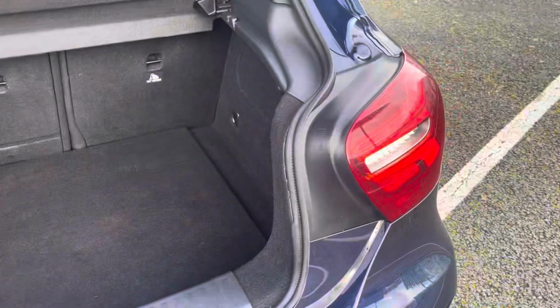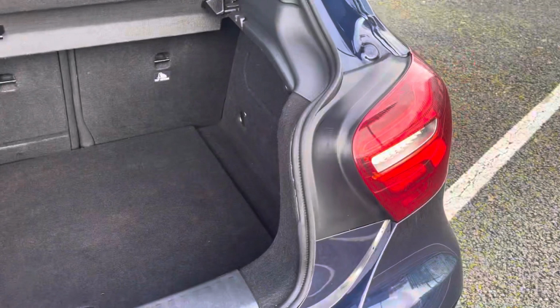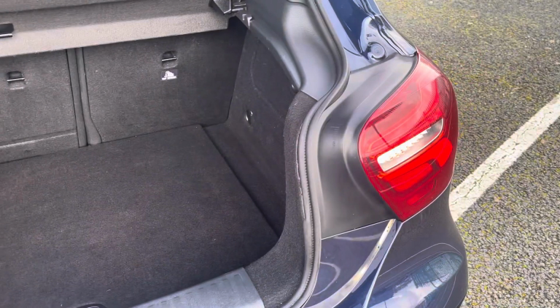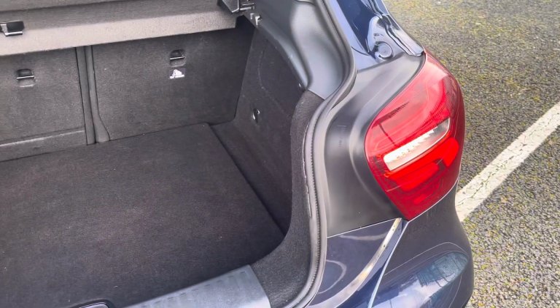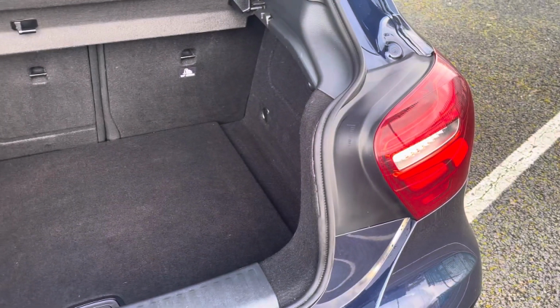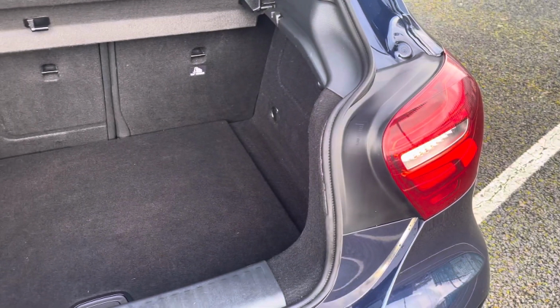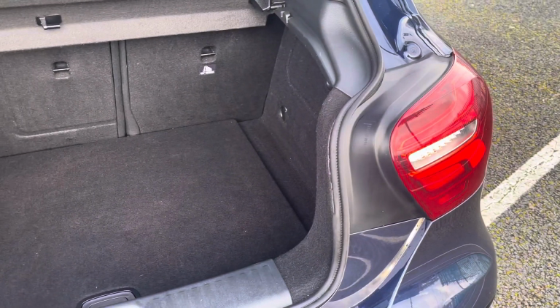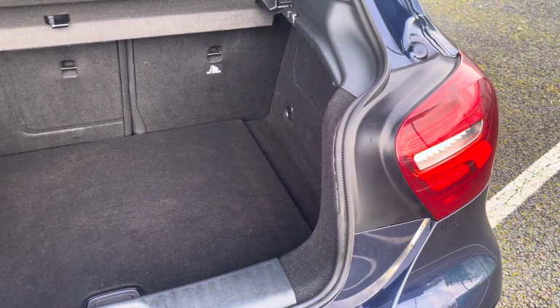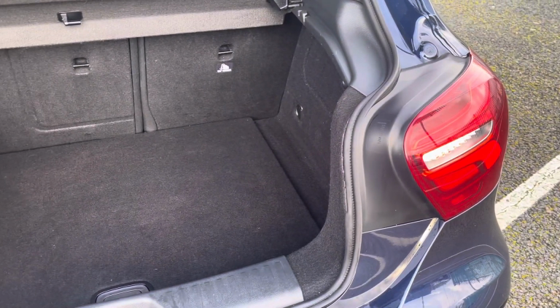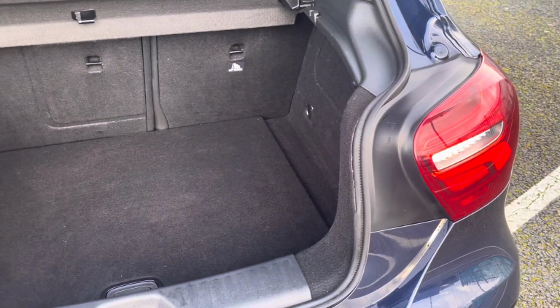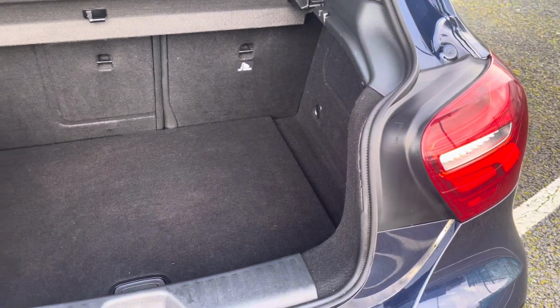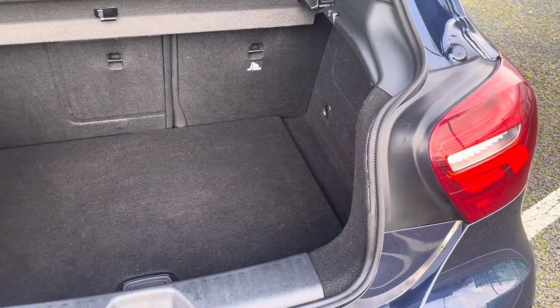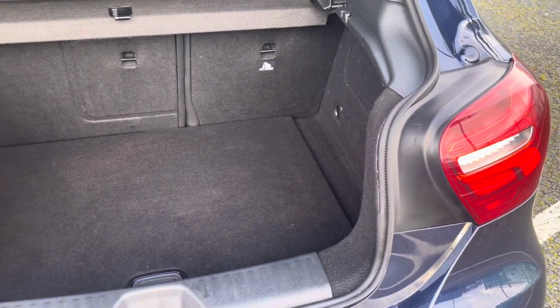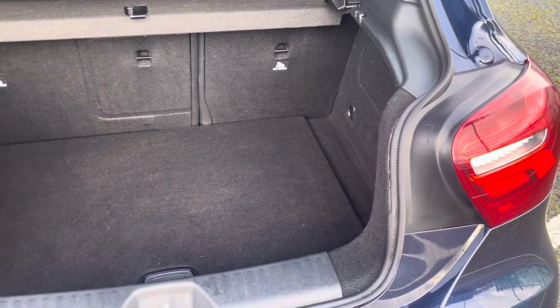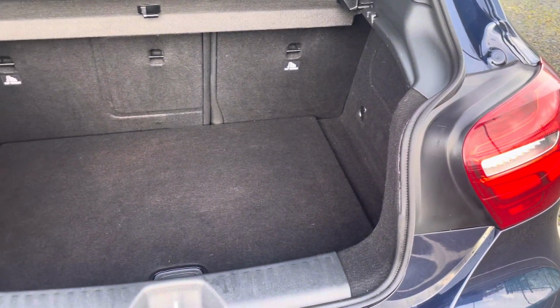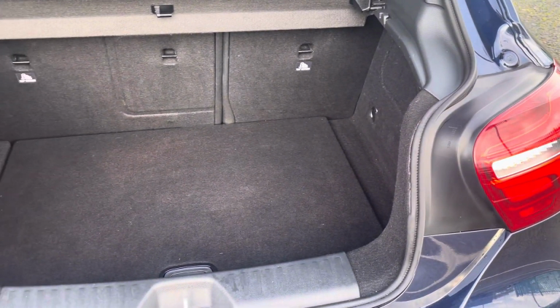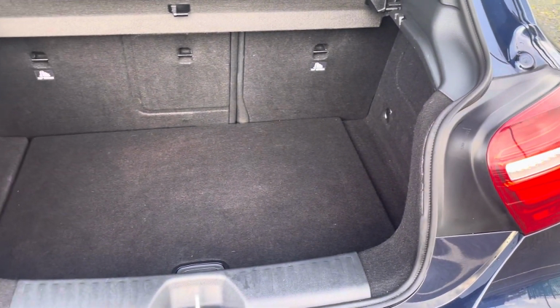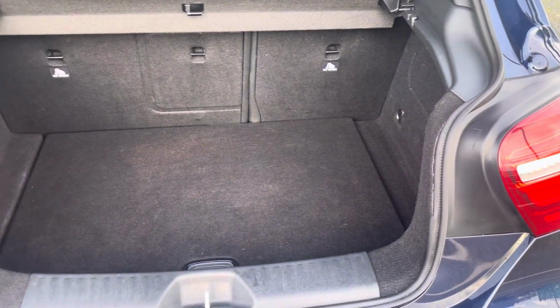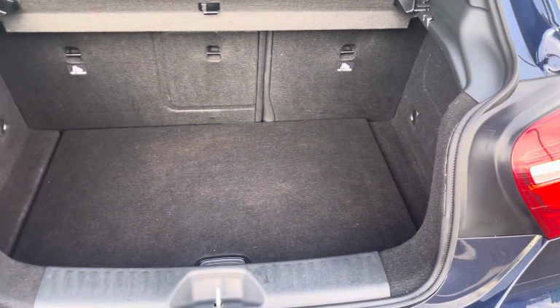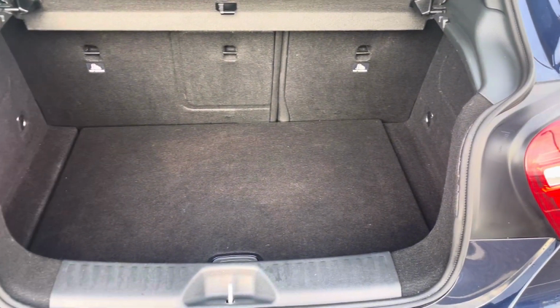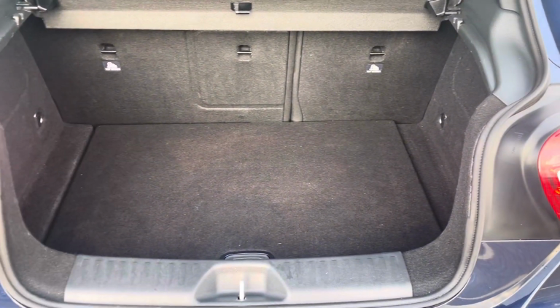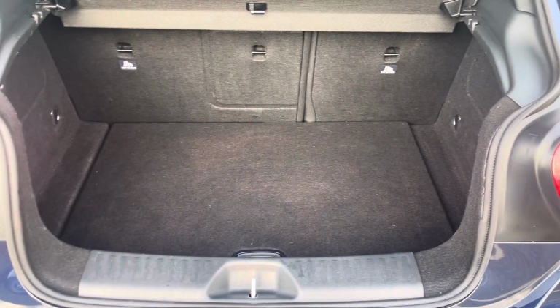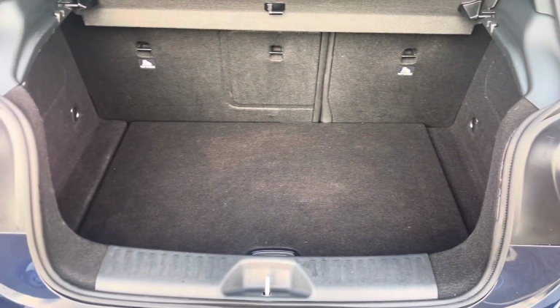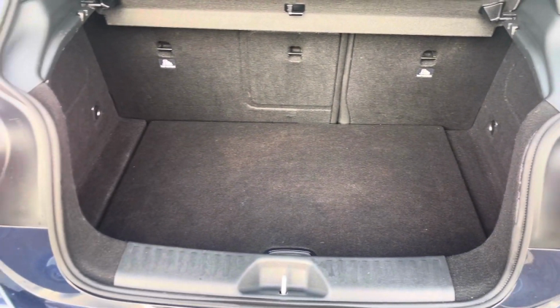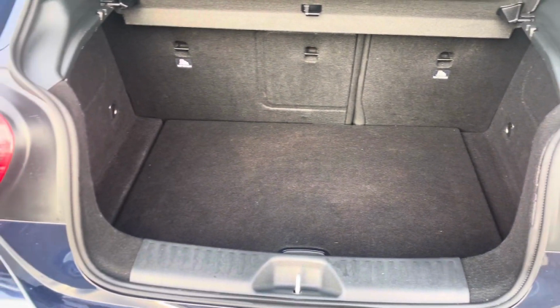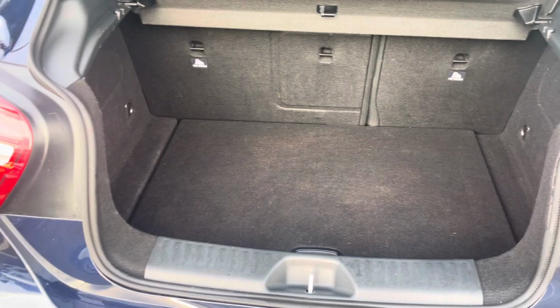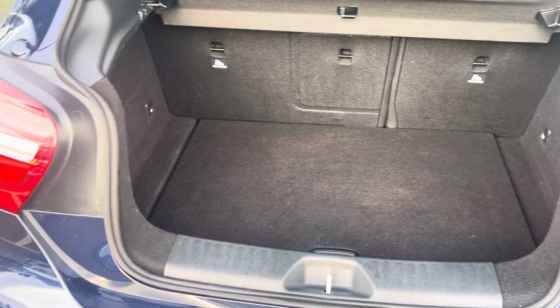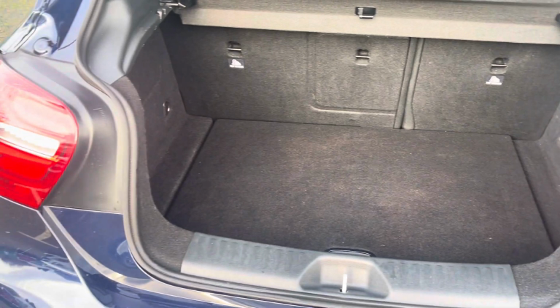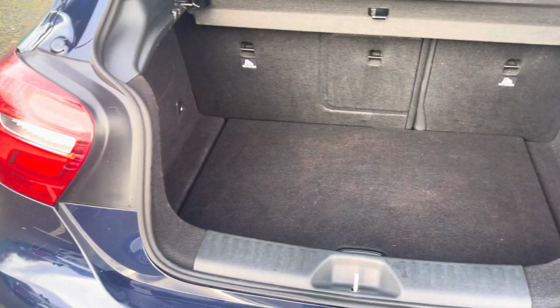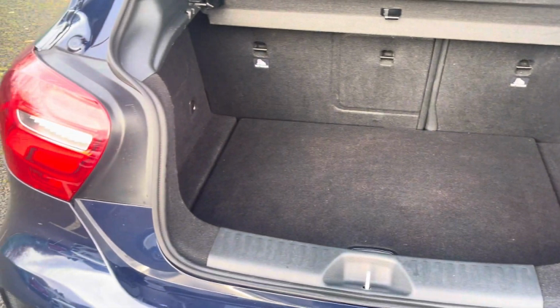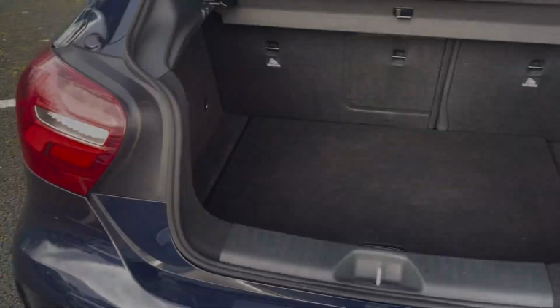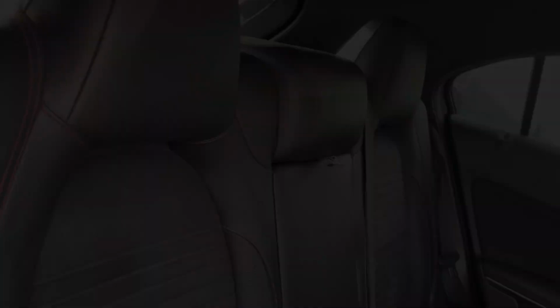Moving now to the rear of the vehicle, you'll find the boot to be incredibly practical and spacious, offering a sizeable 341 litre storage capacity.